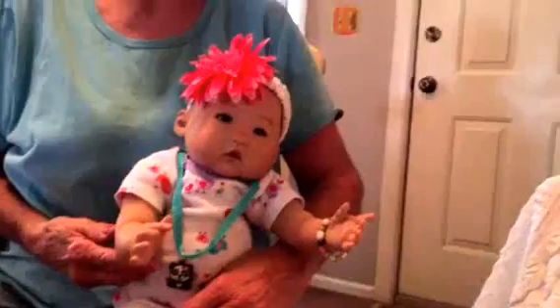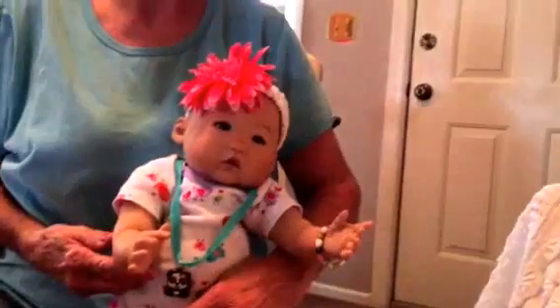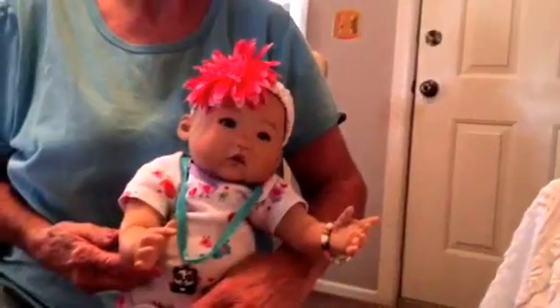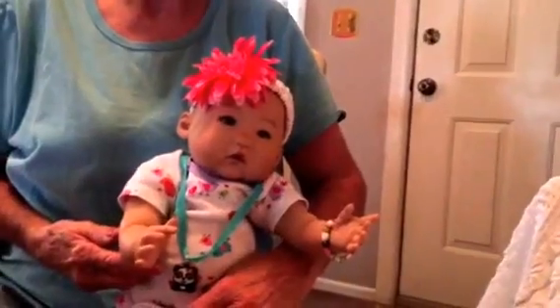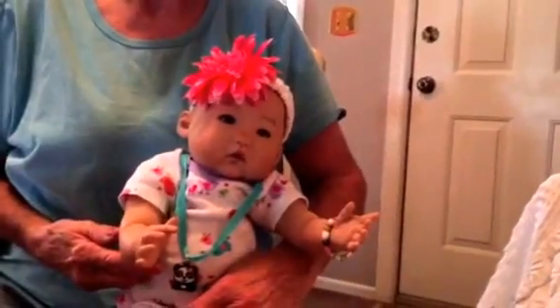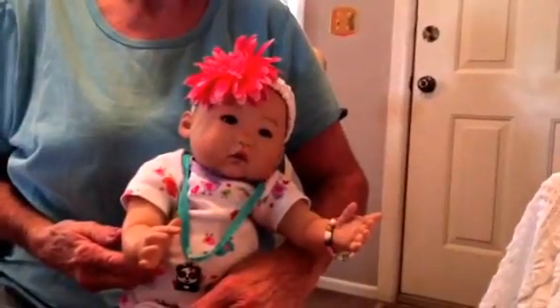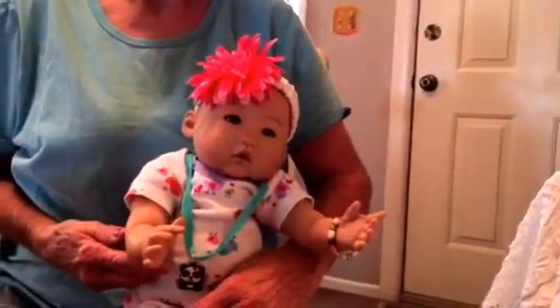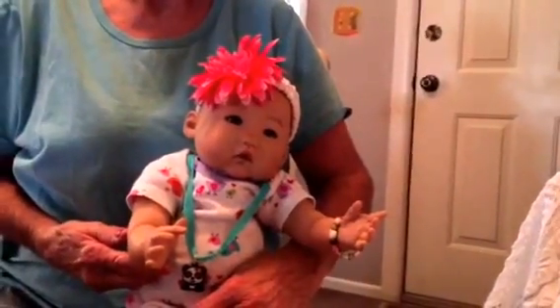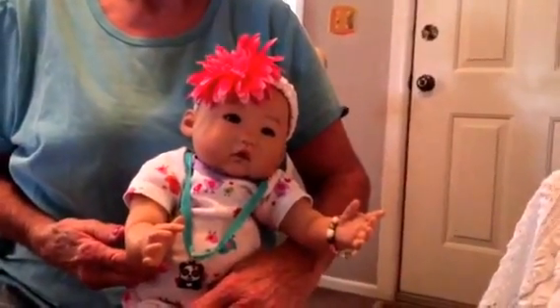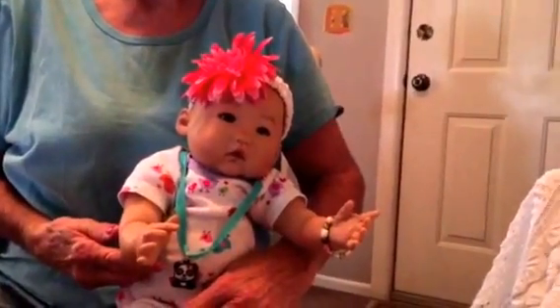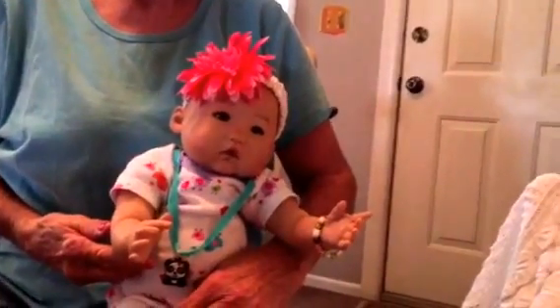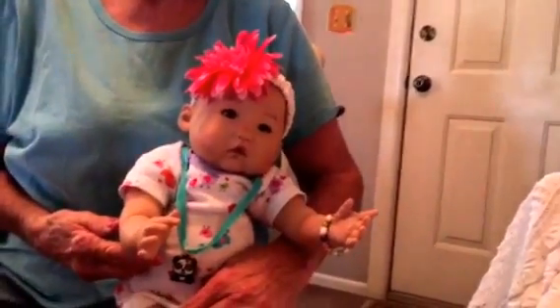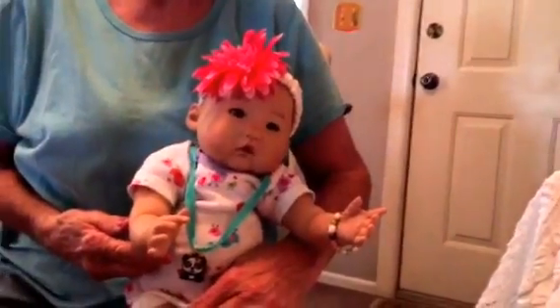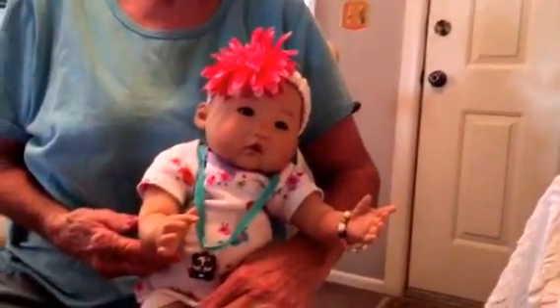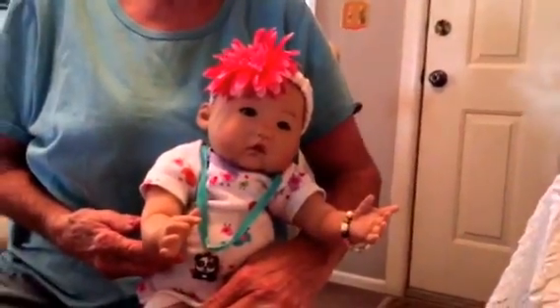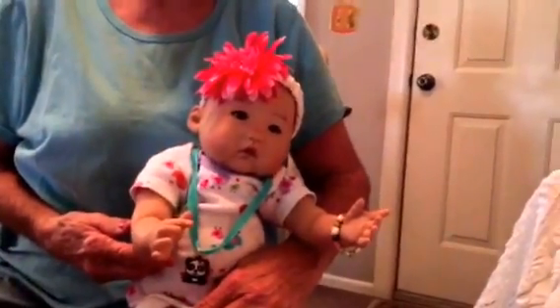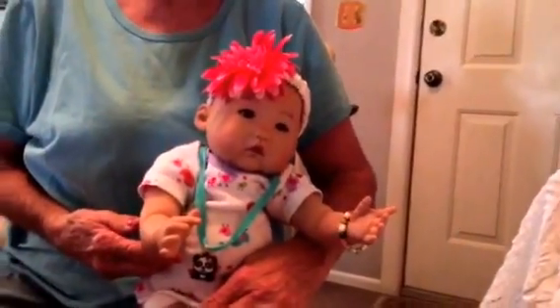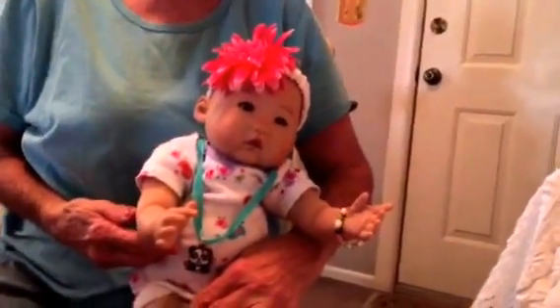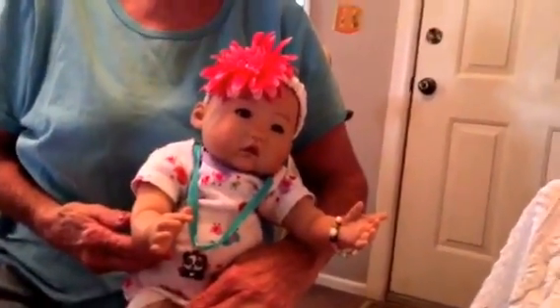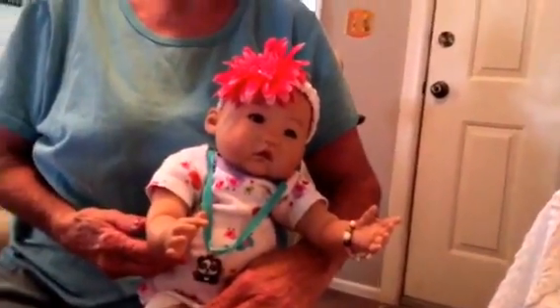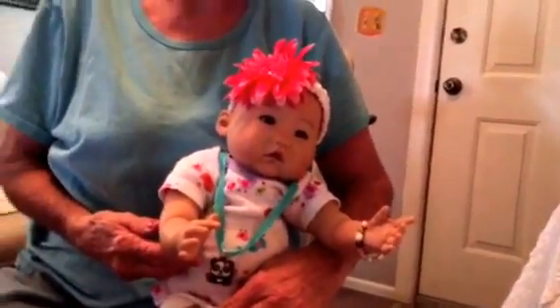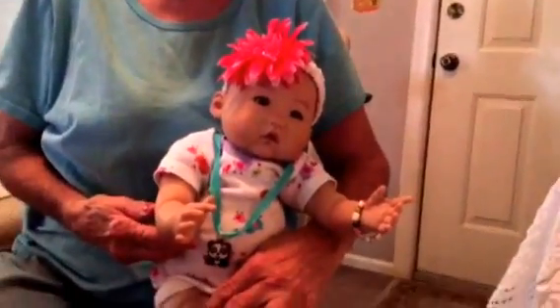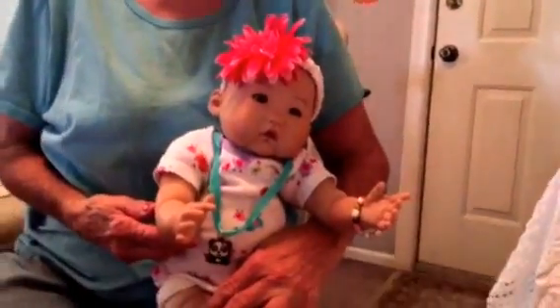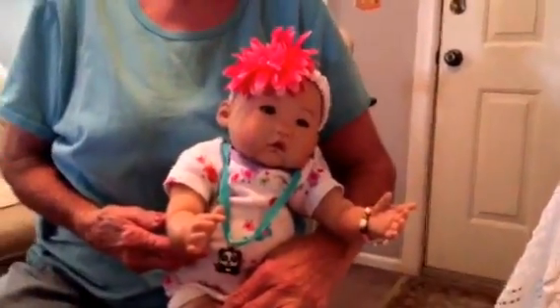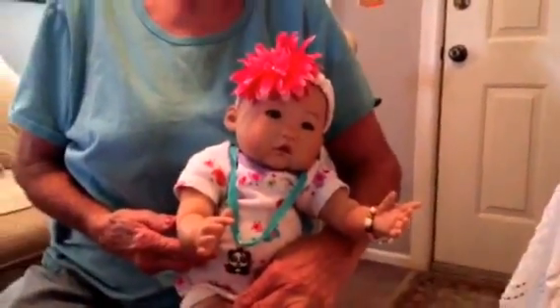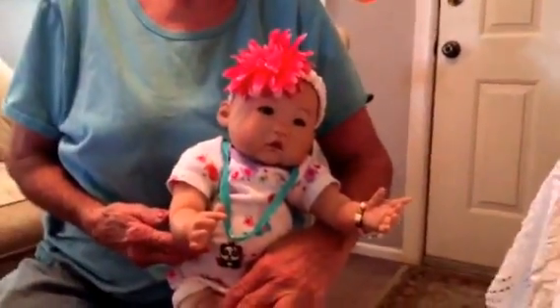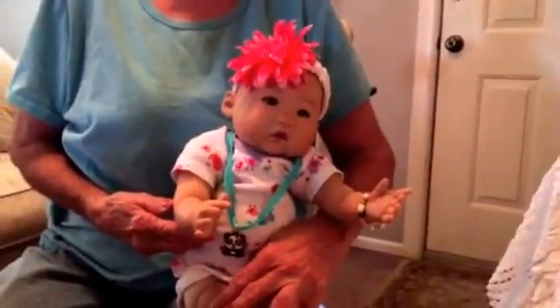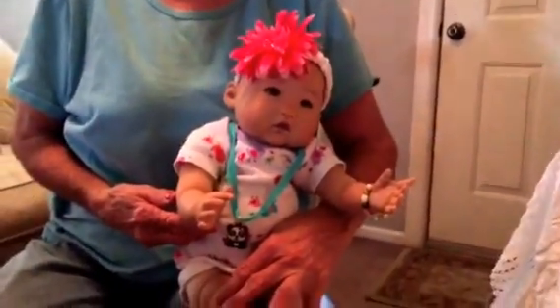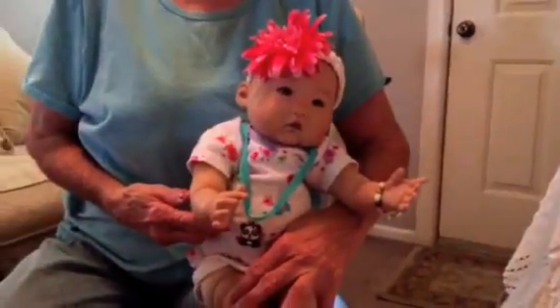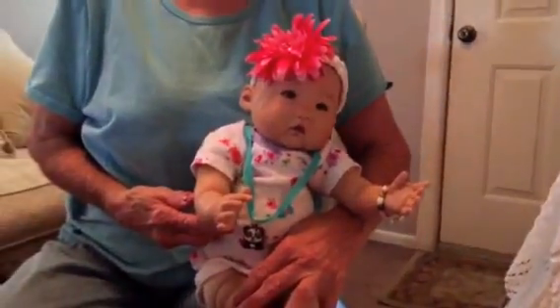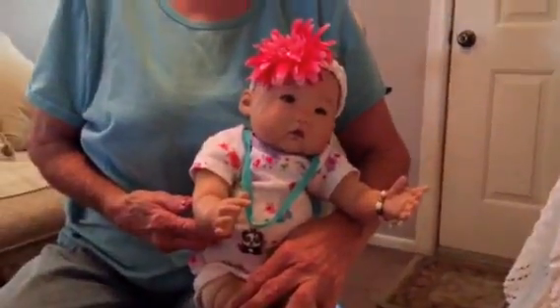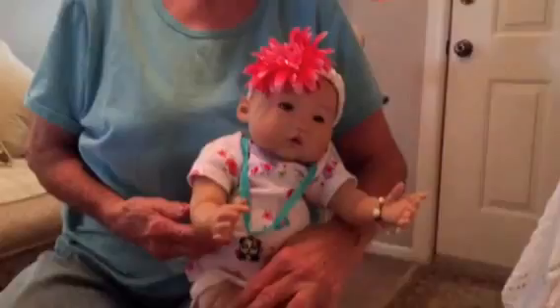Good afternoon. It's Sharla and Linda. We come to you with several babies today.